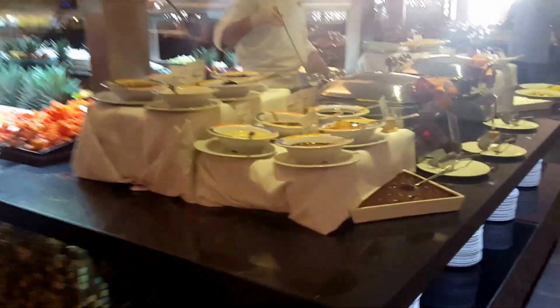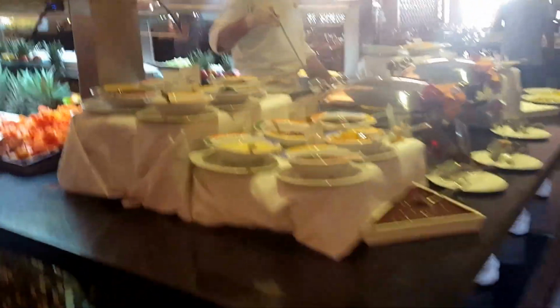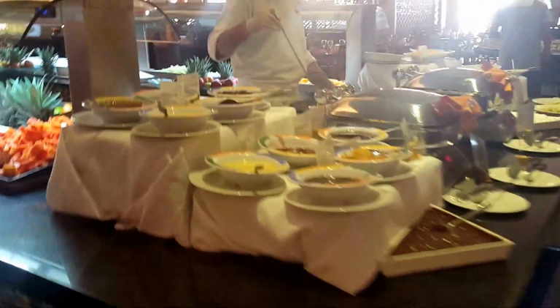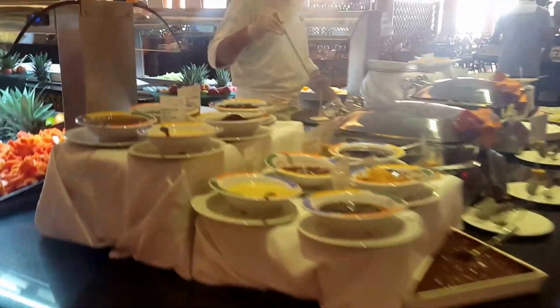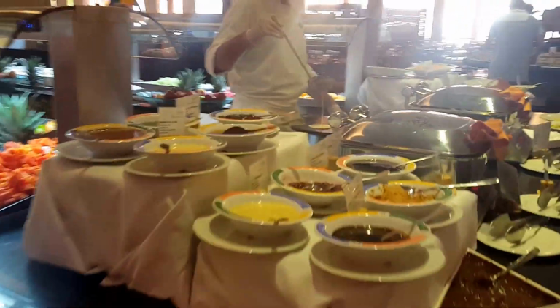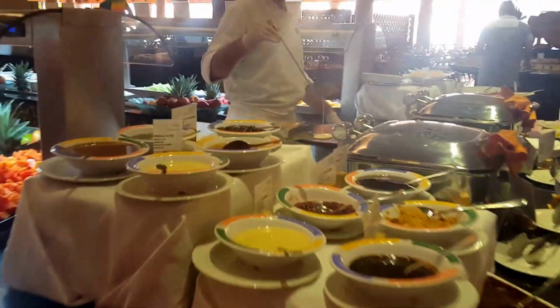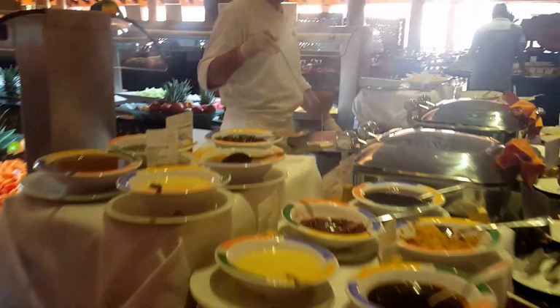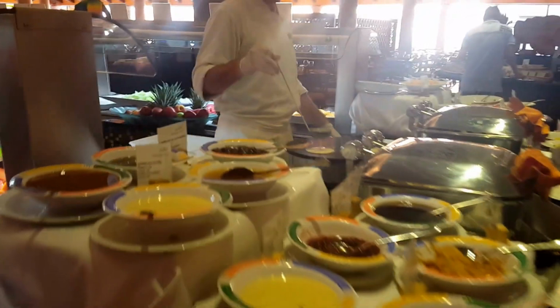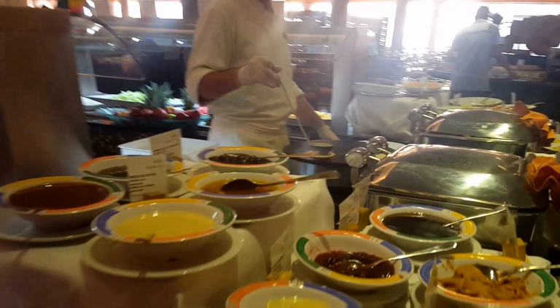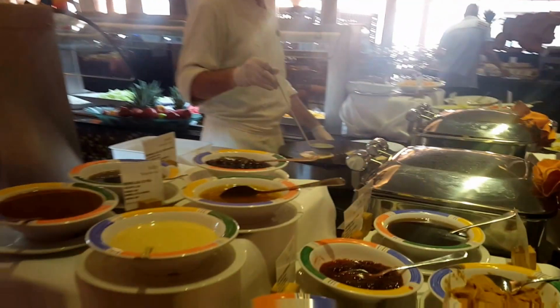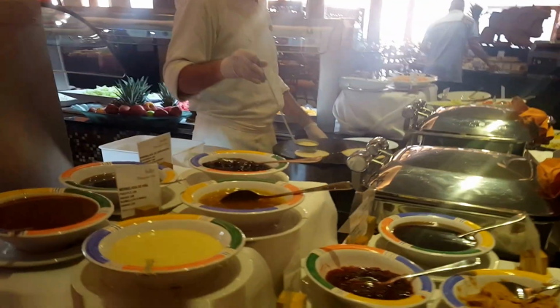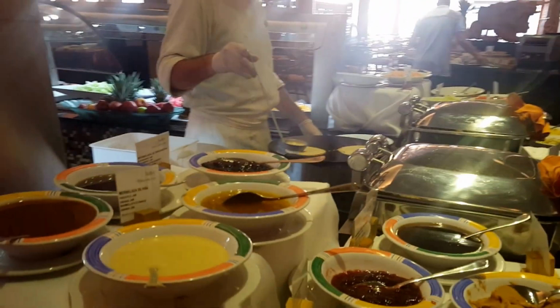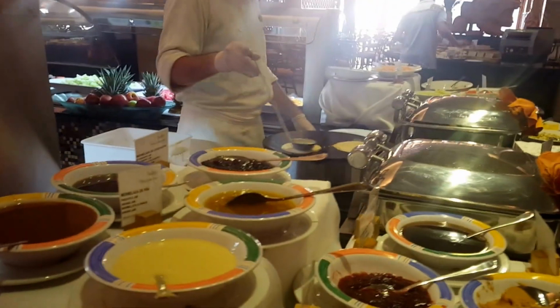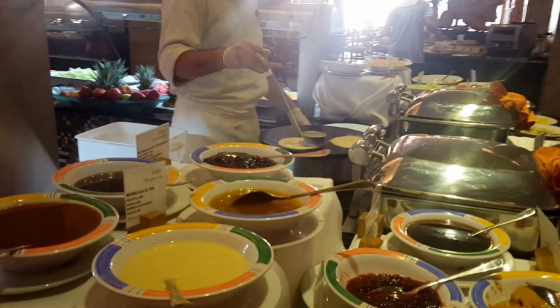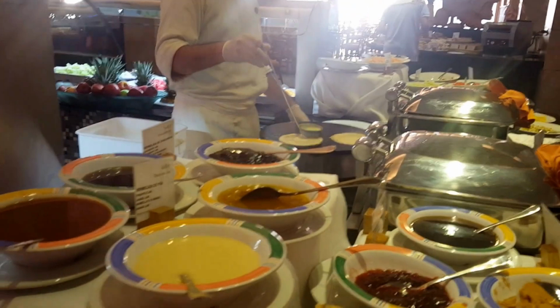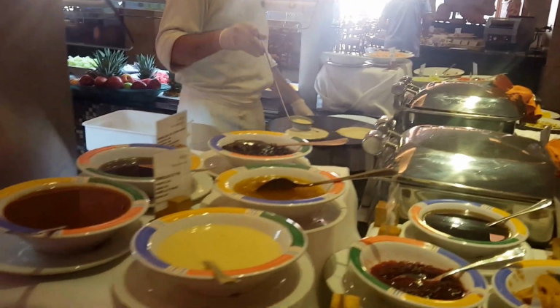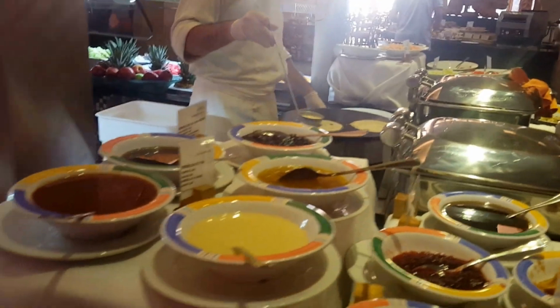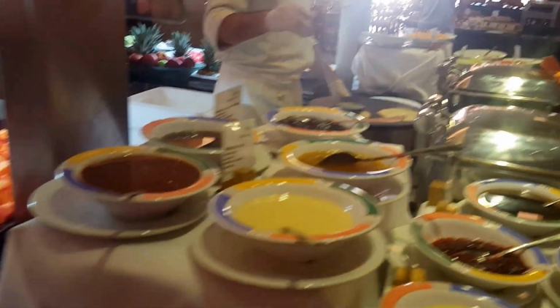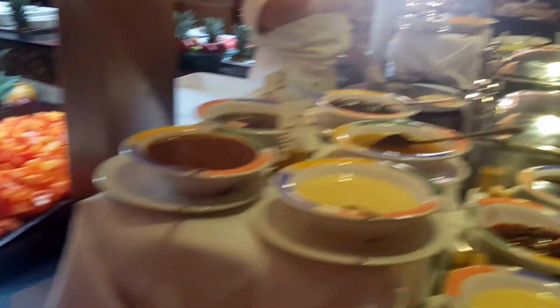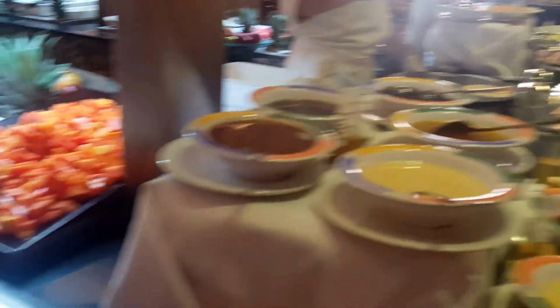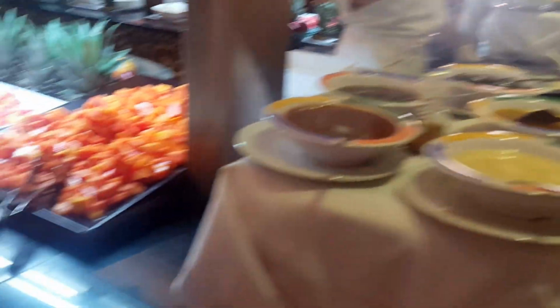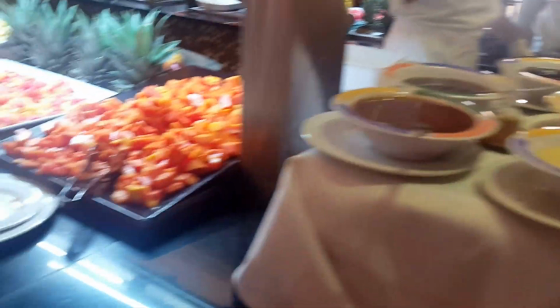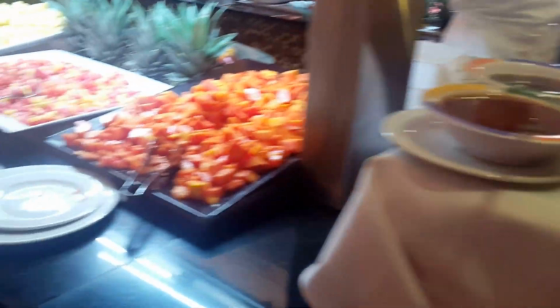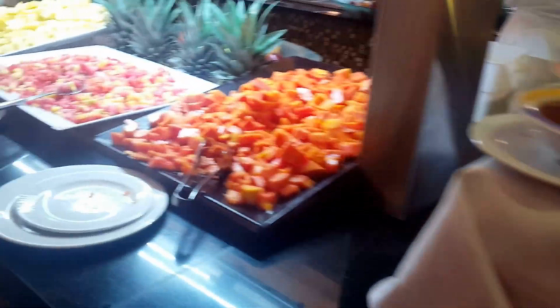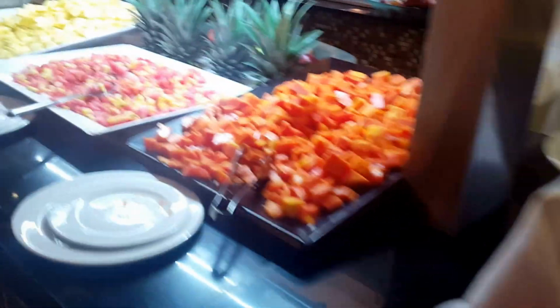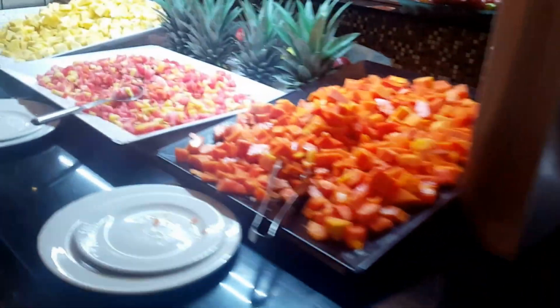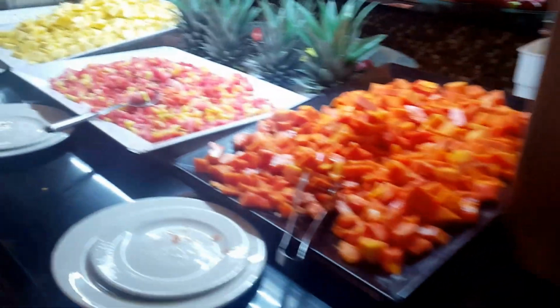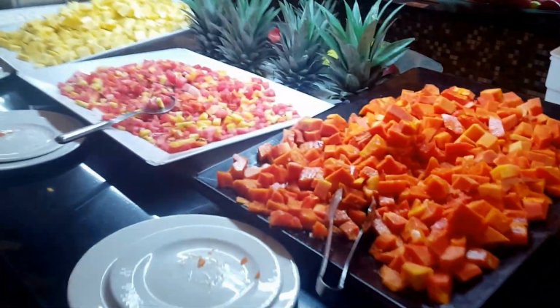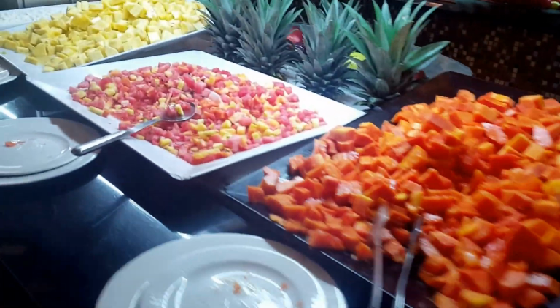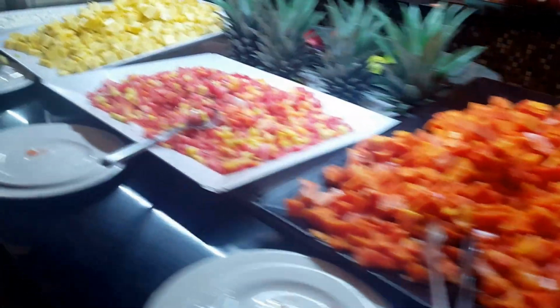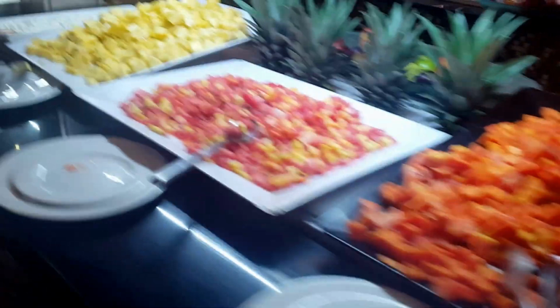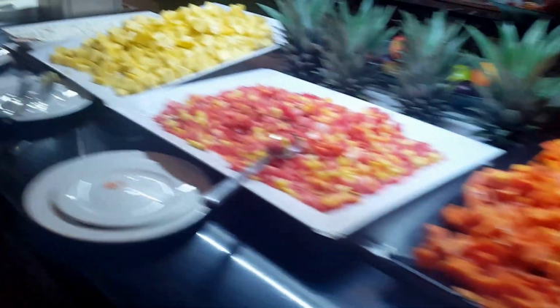And he is making crepes. I love fresh fruit here.